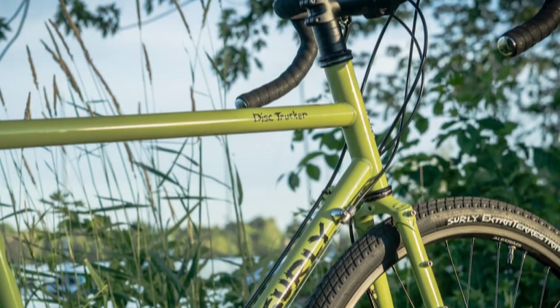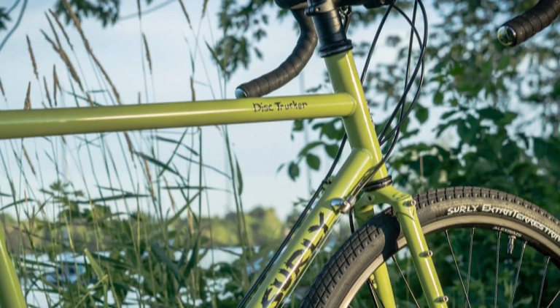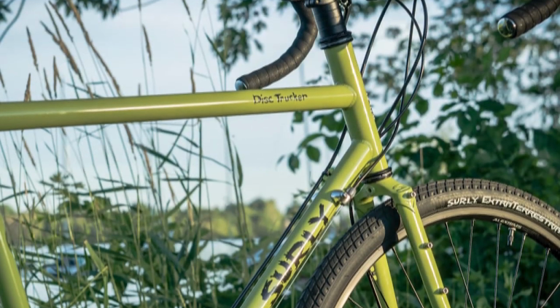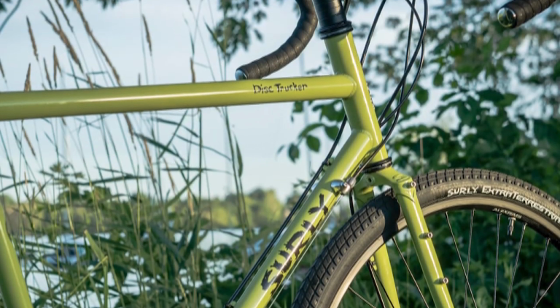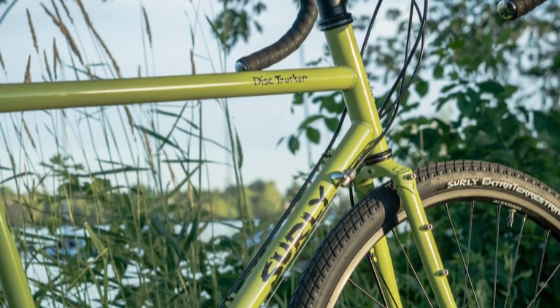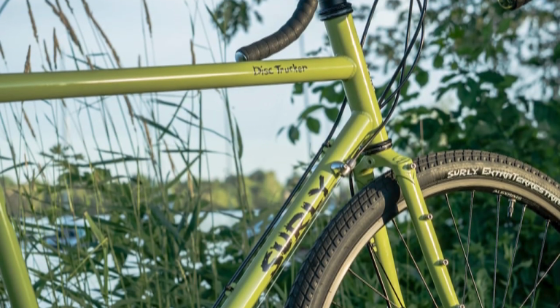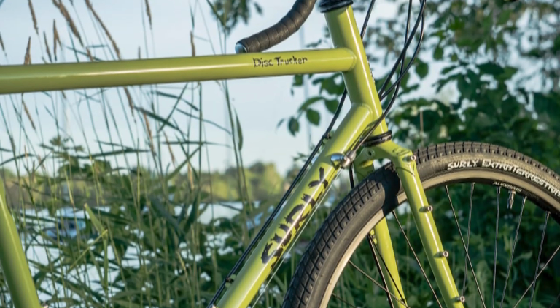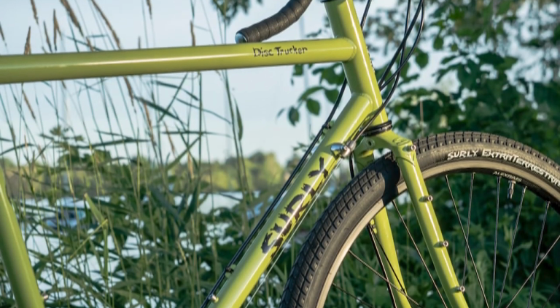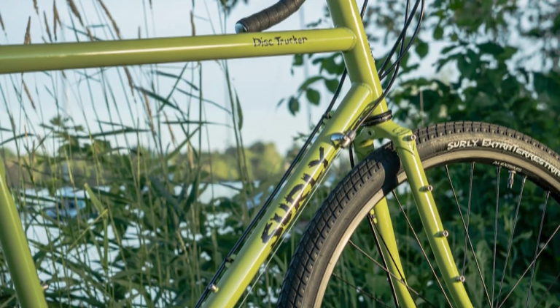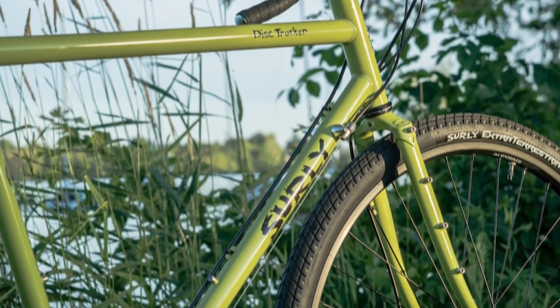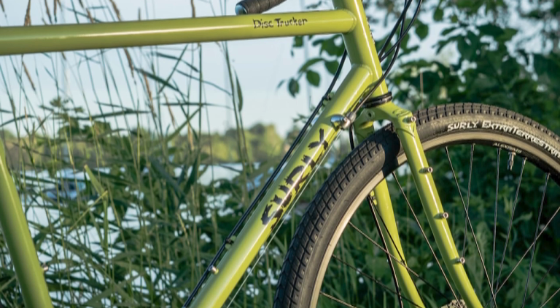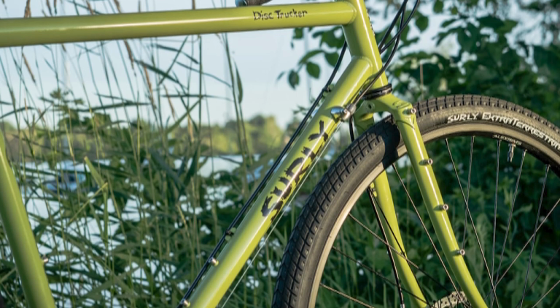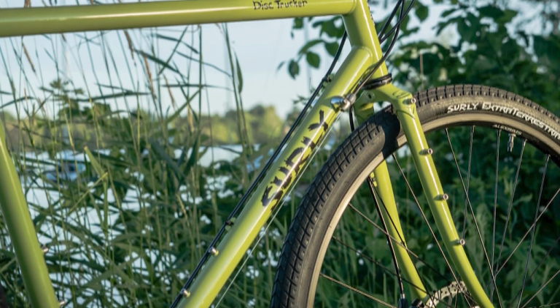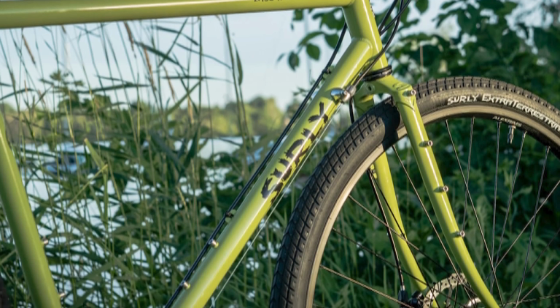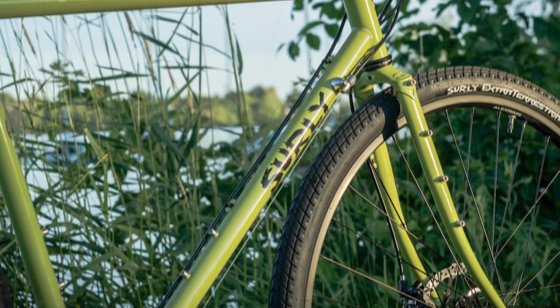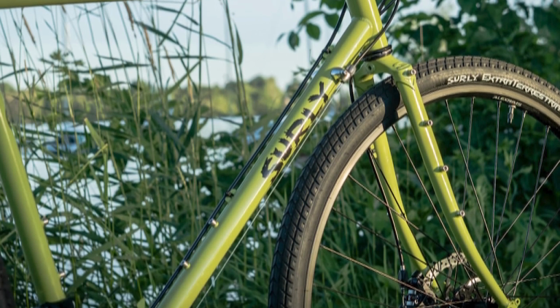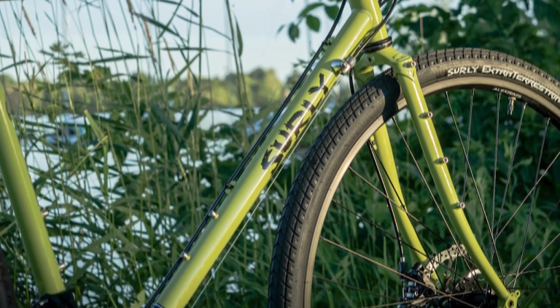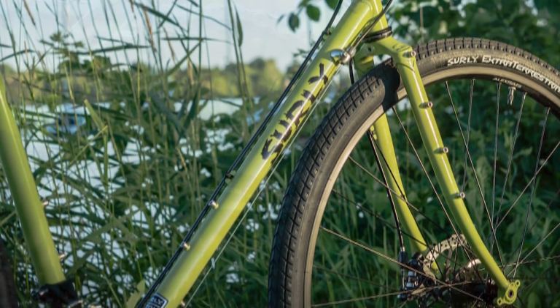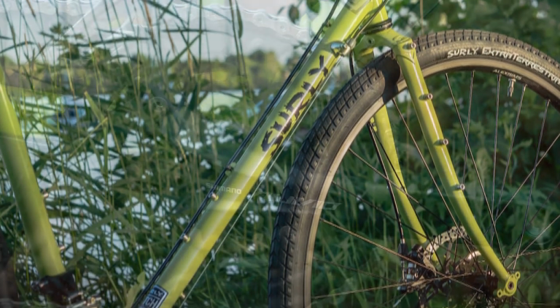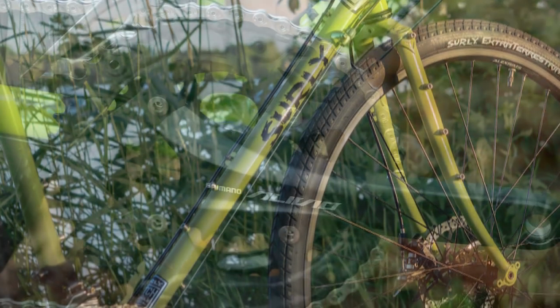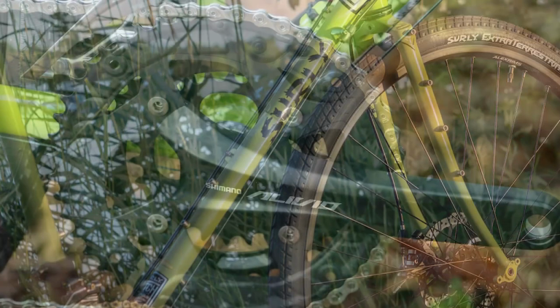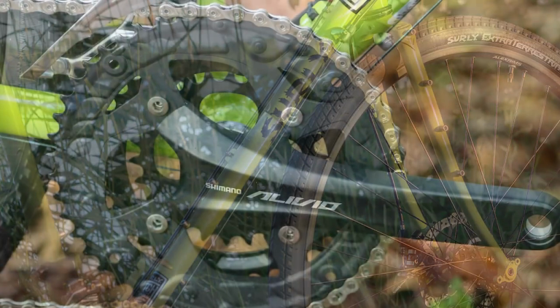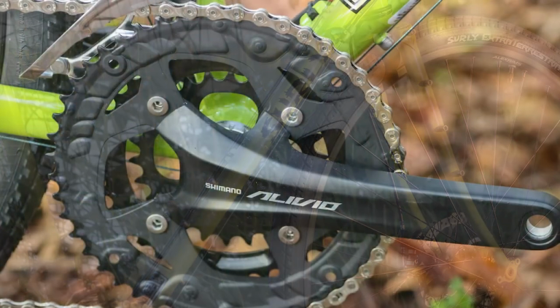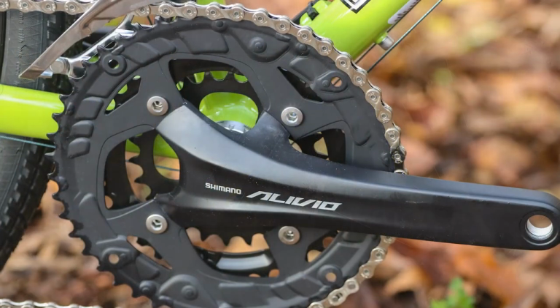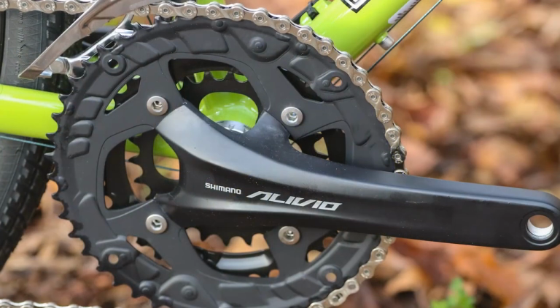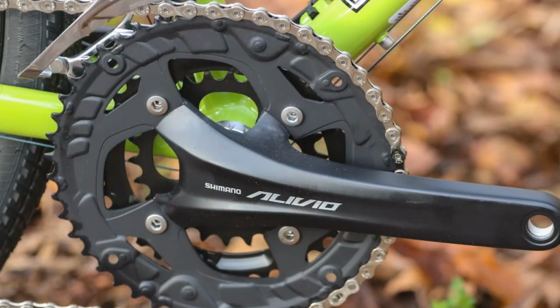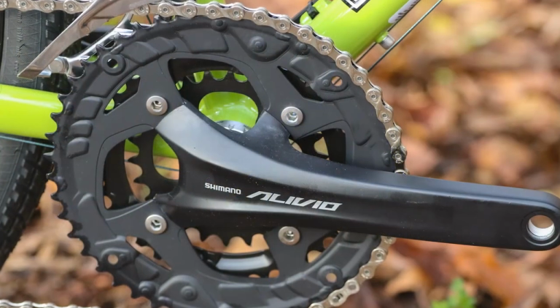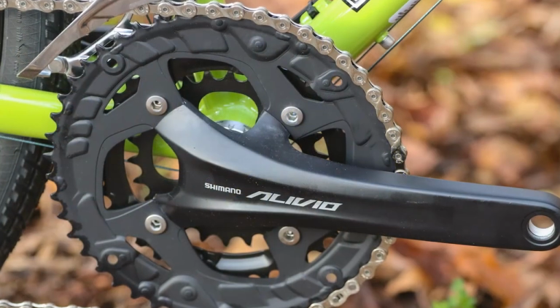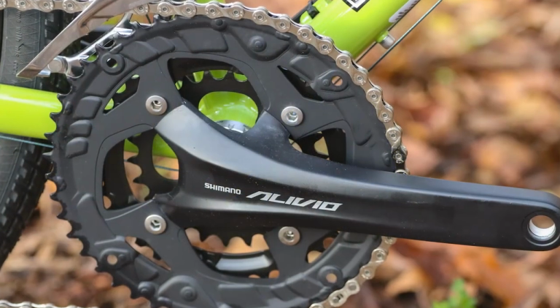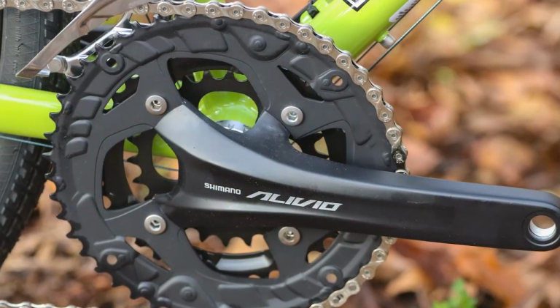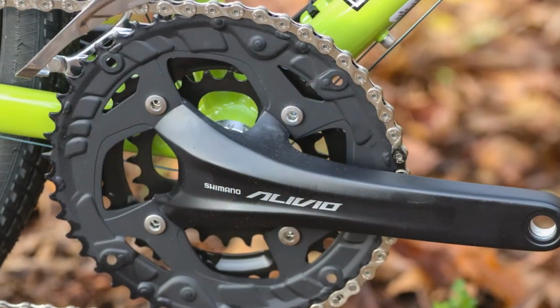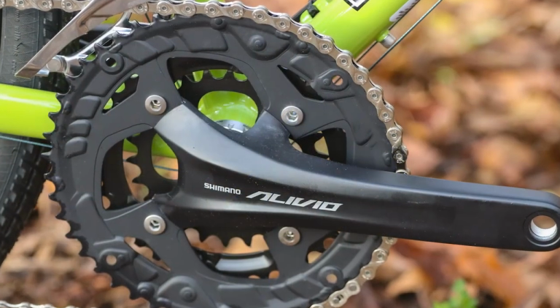A disc trucker comes in different sizes and you have to be tall for it to fit you. You can choose between 11 sizes.